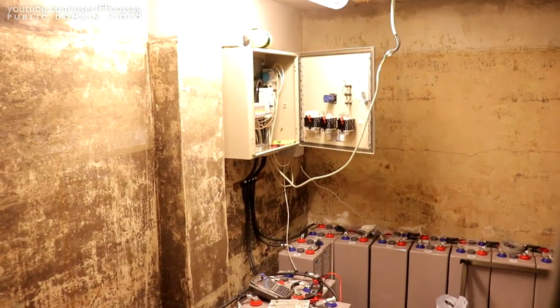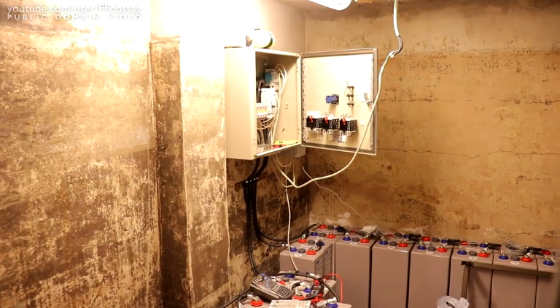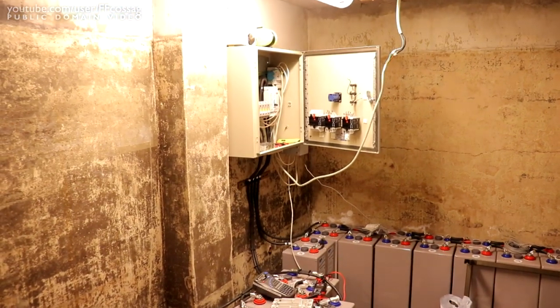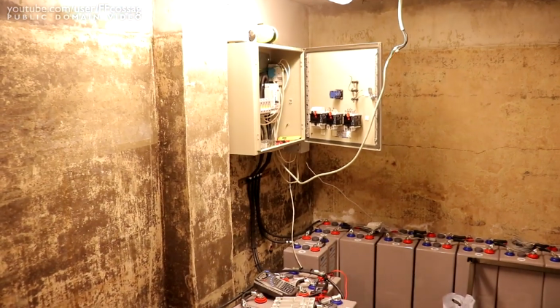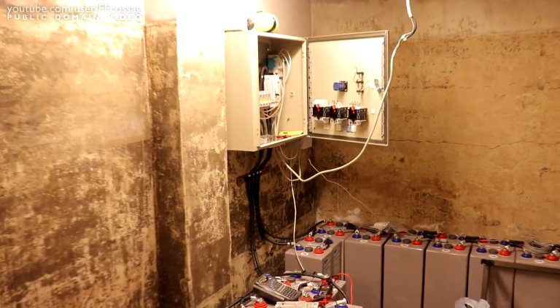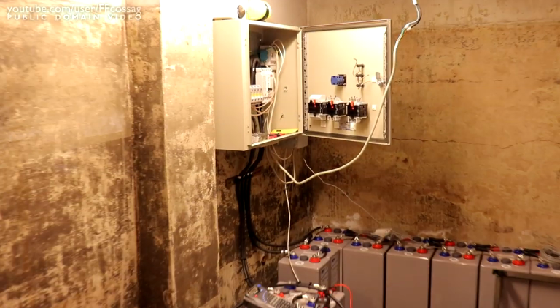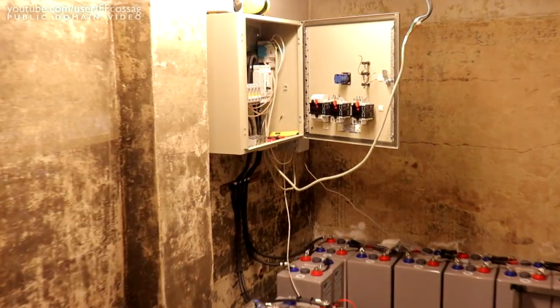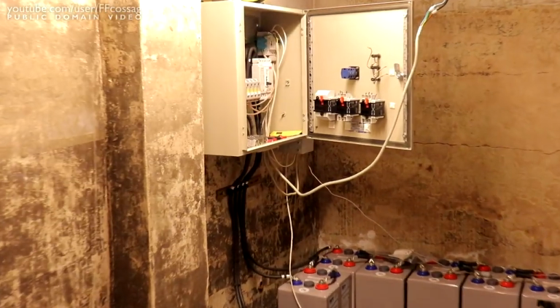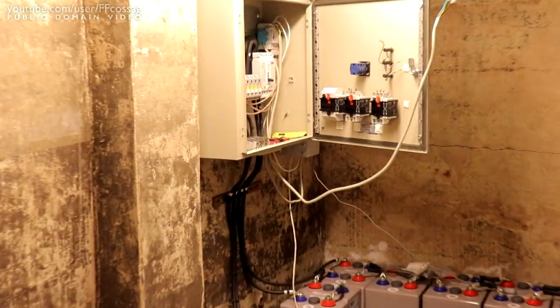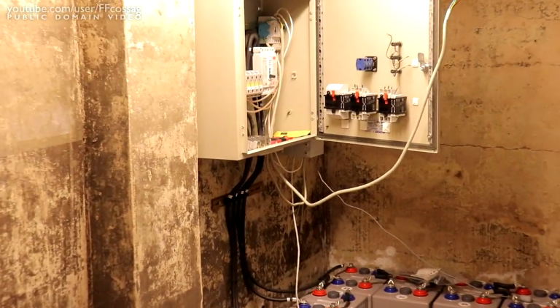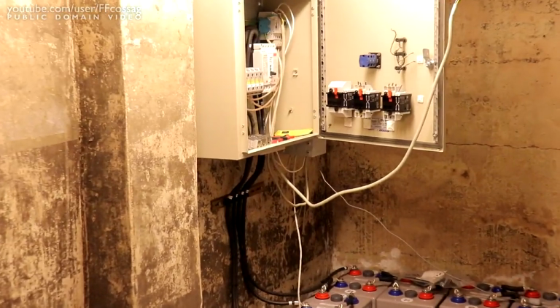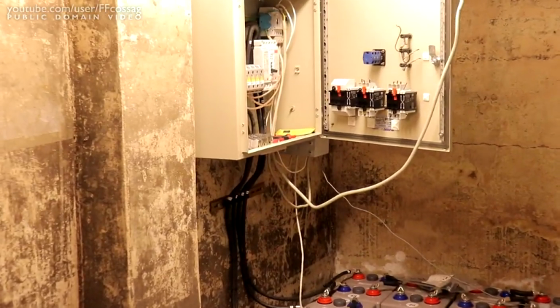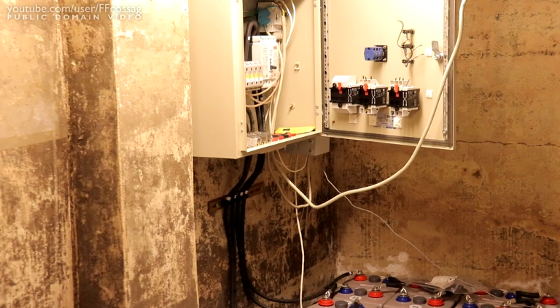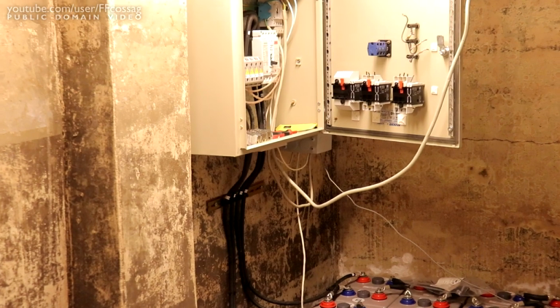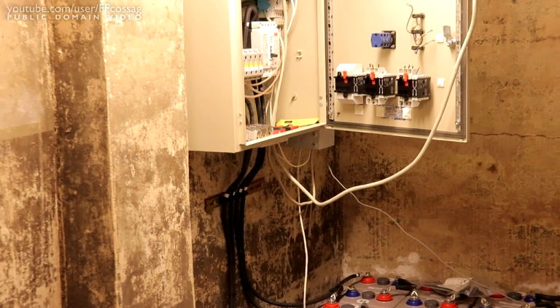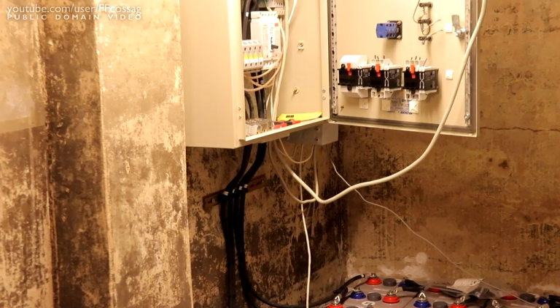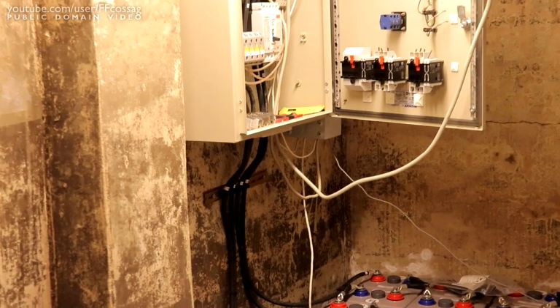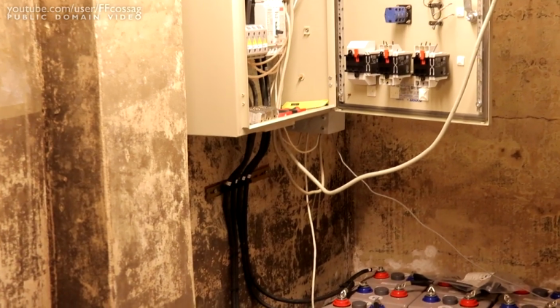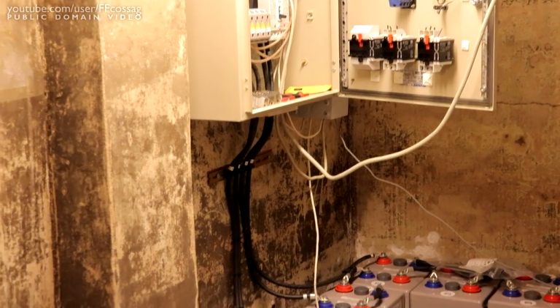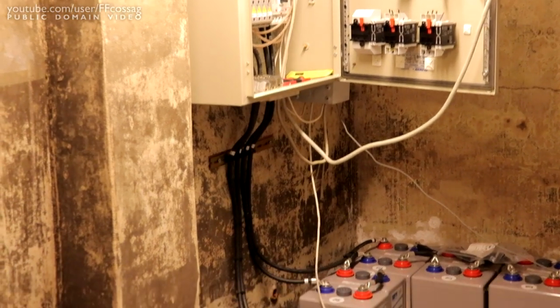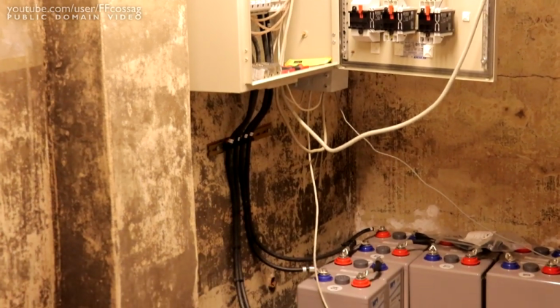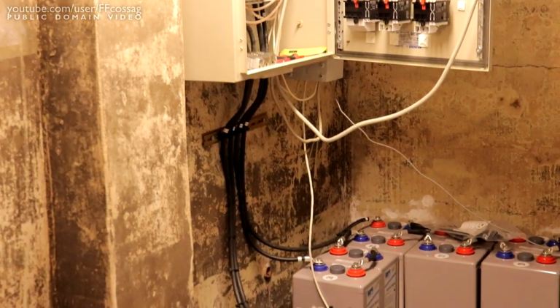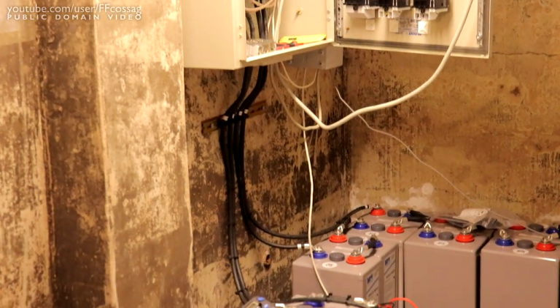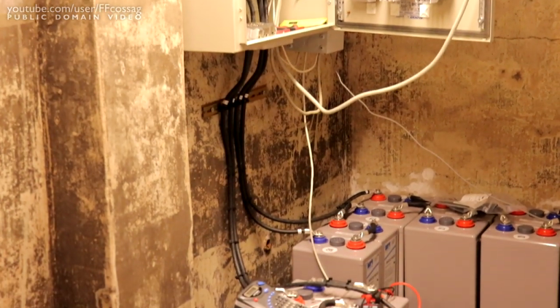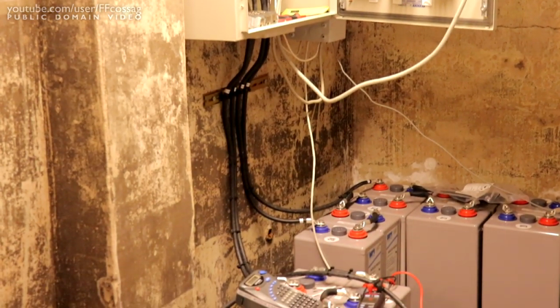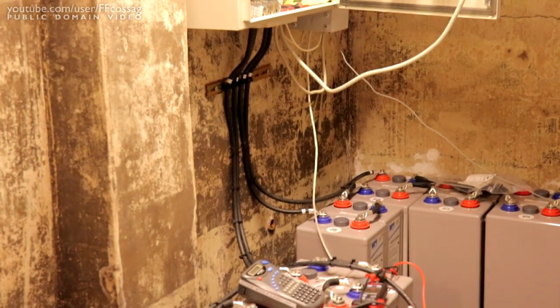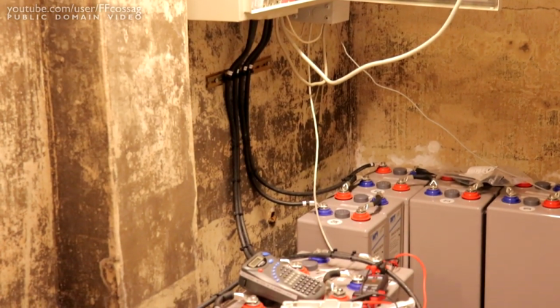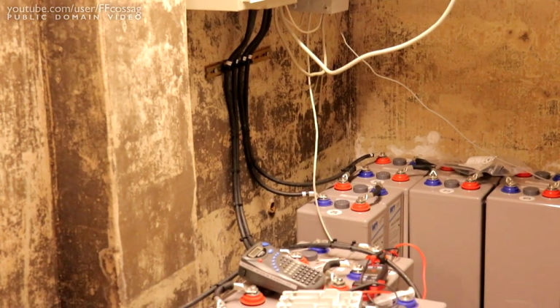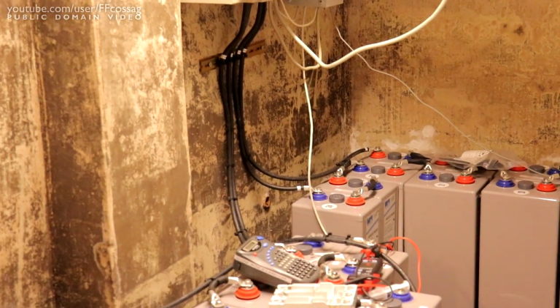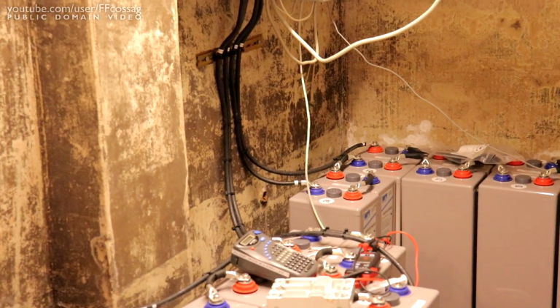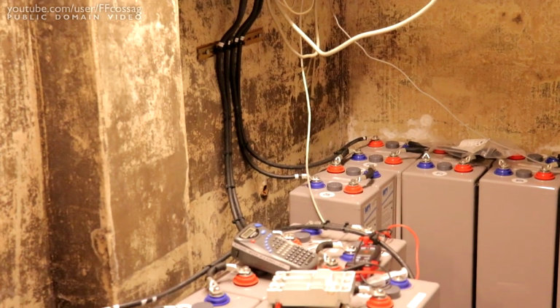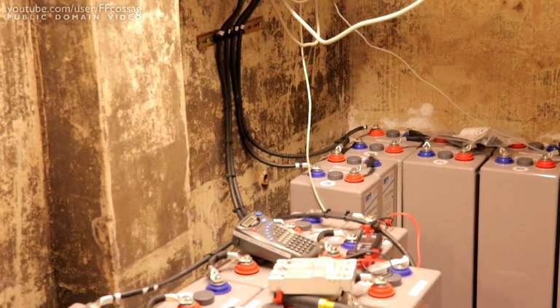So satisfying to finally have the batteries wired up.